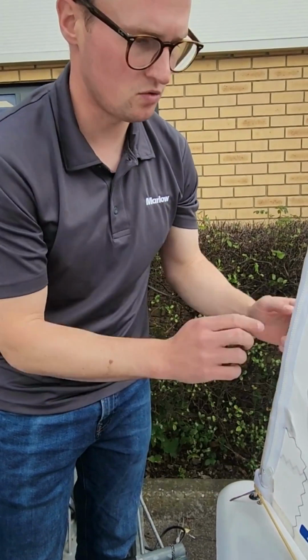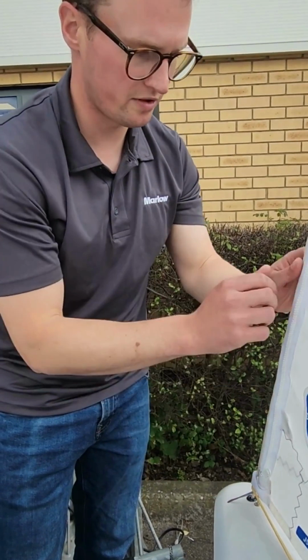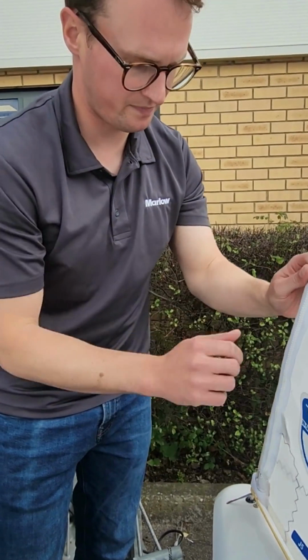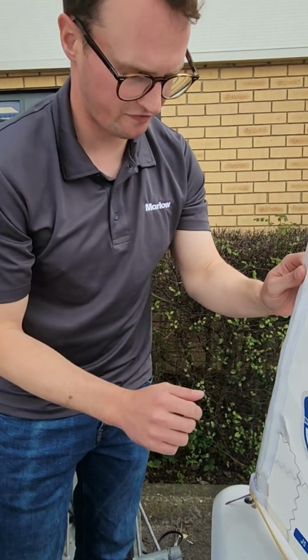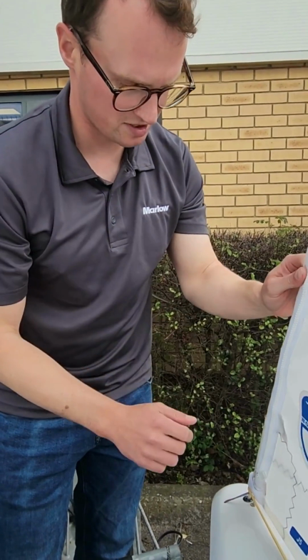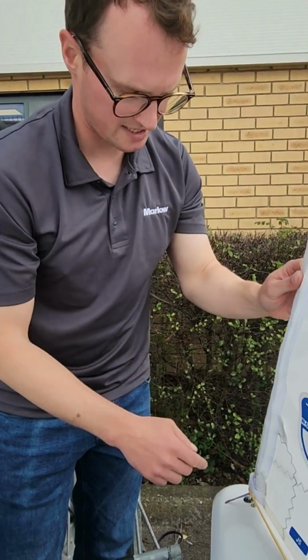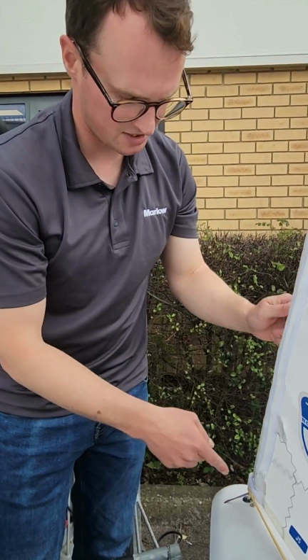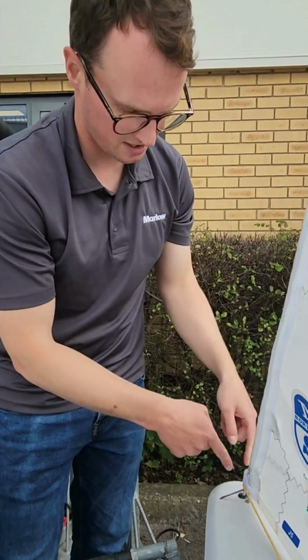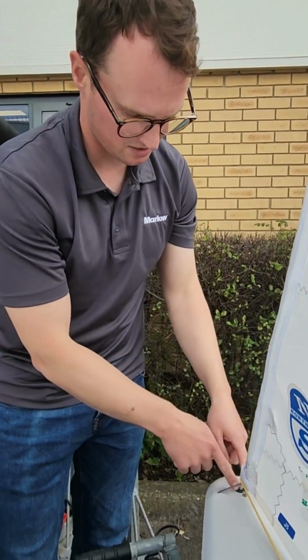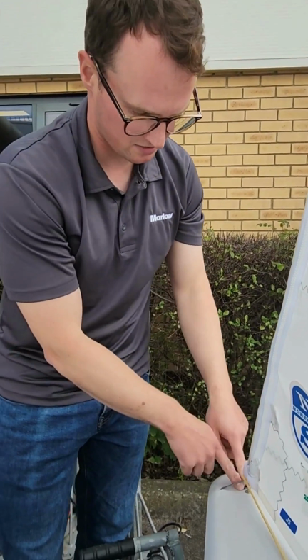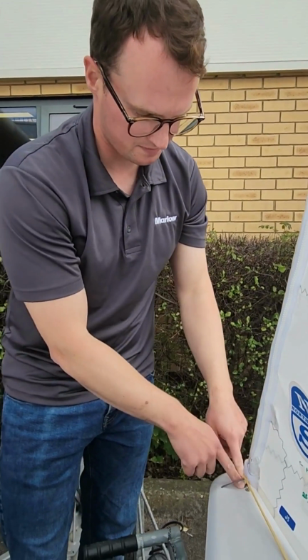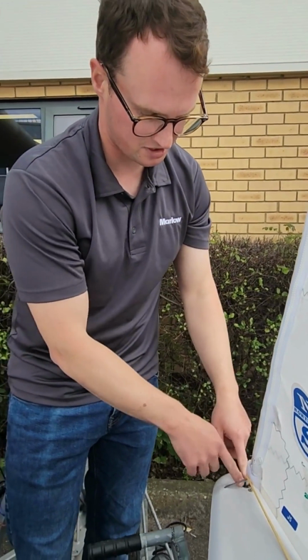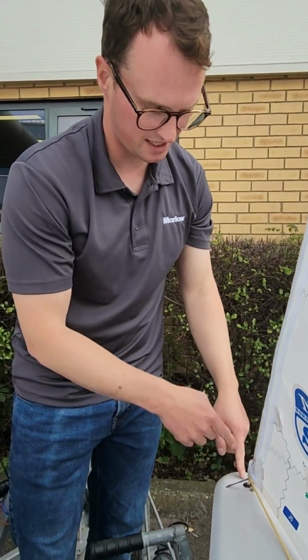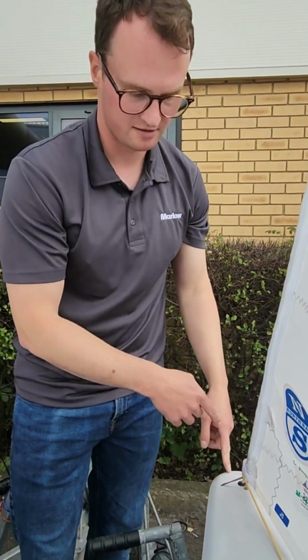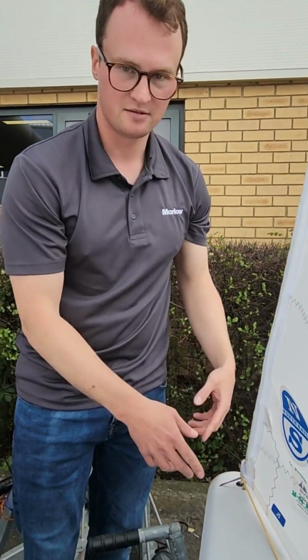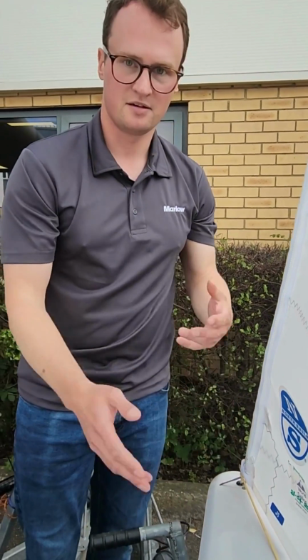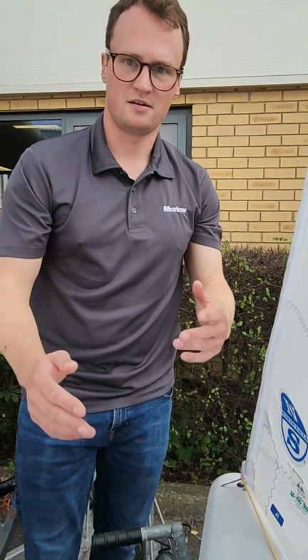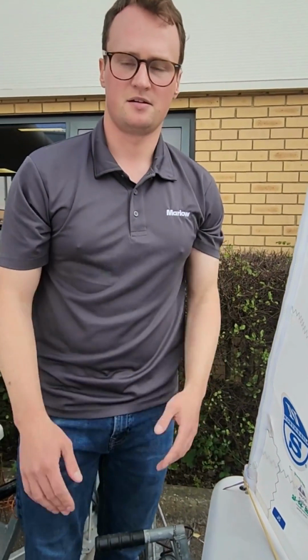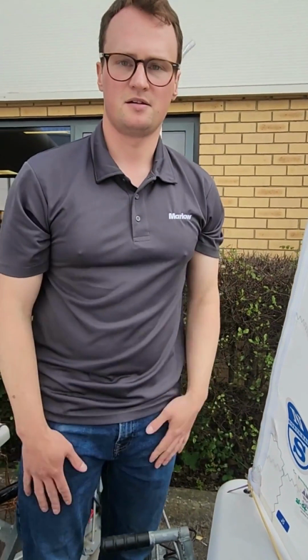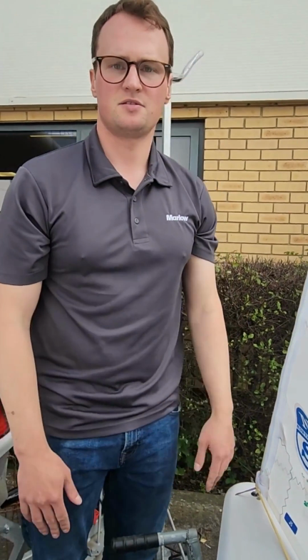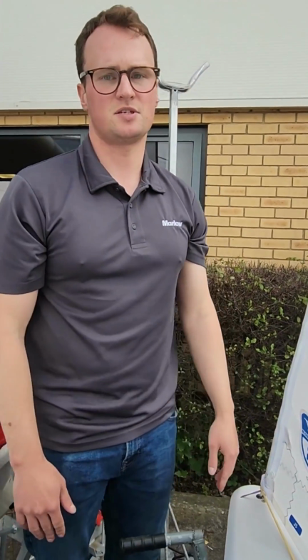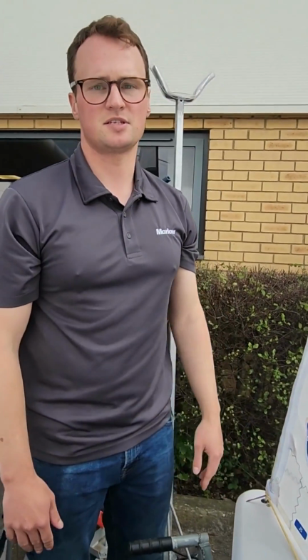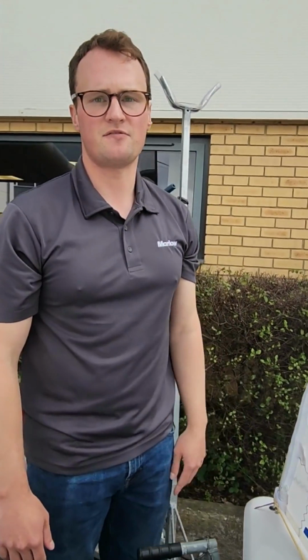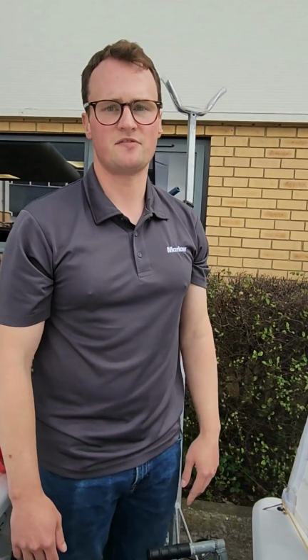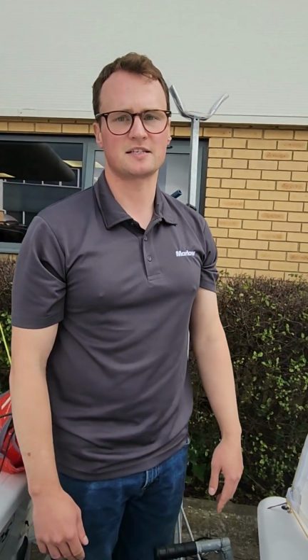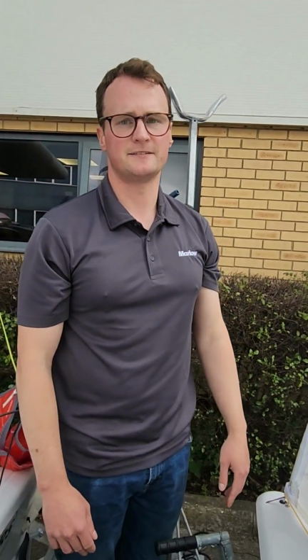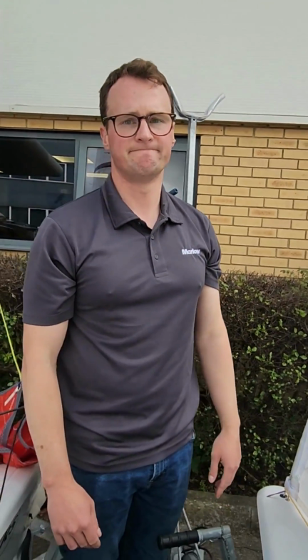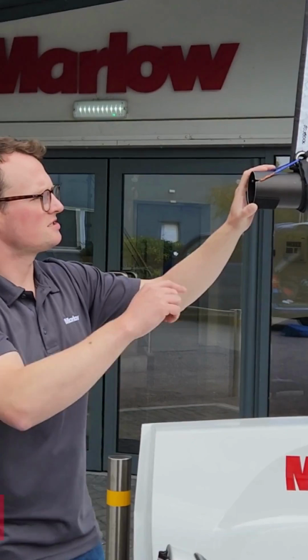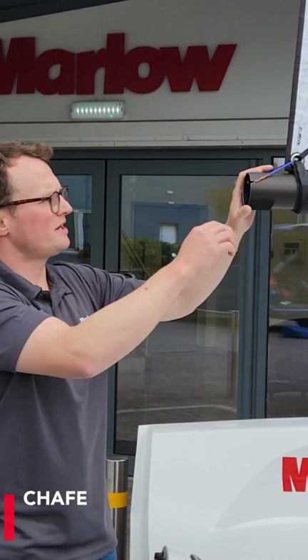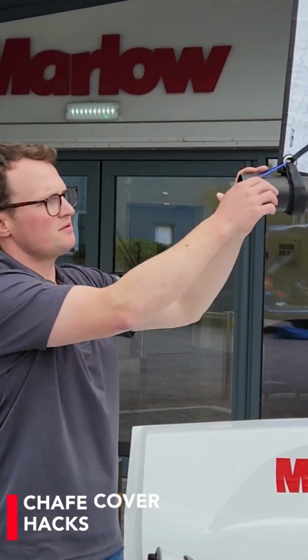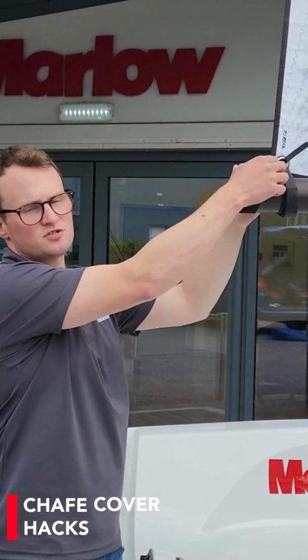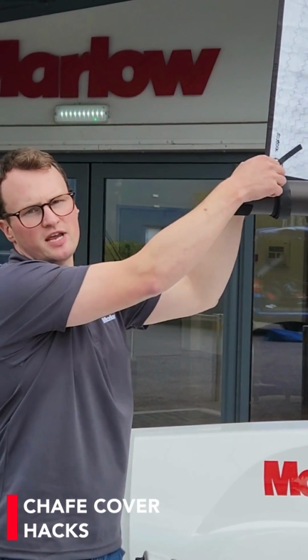We've also put a bit of chafe cover on the moving section of the rig tension line. All the forestay tension goes through this bushing, so it's just a safety factor.